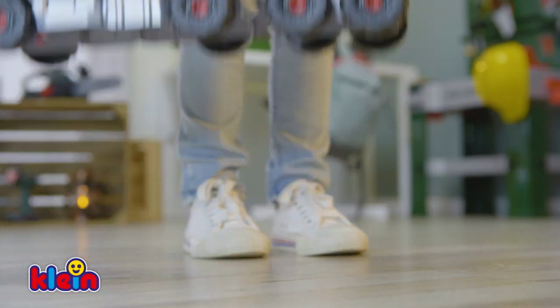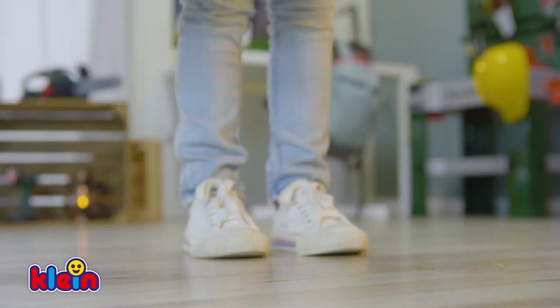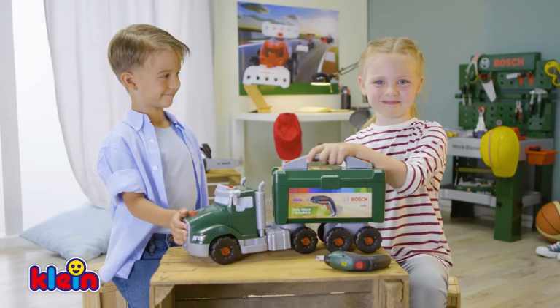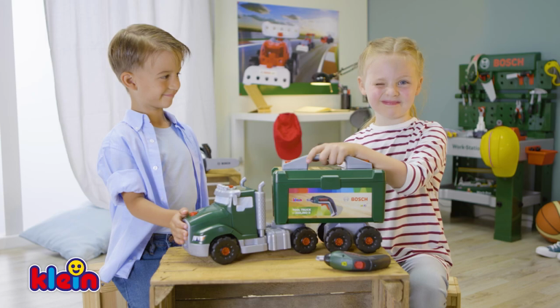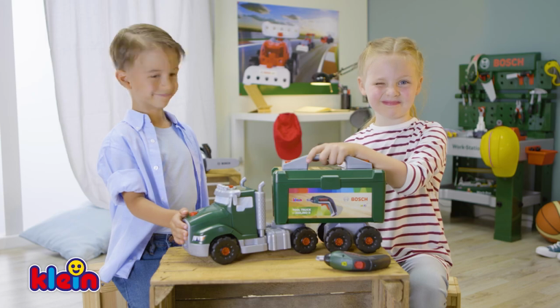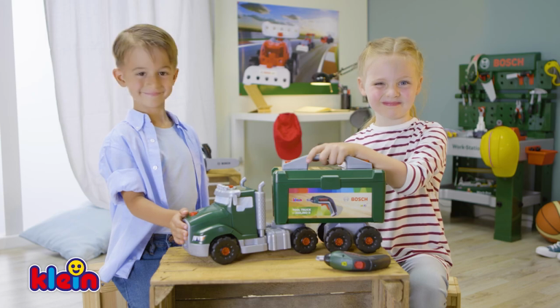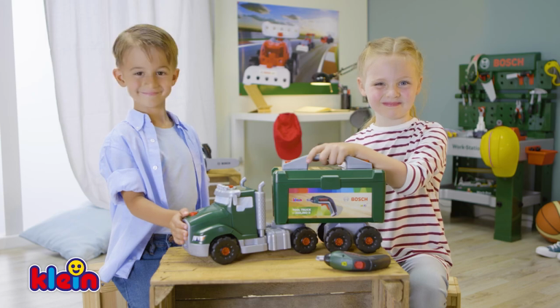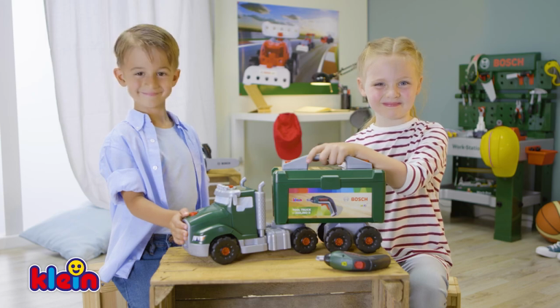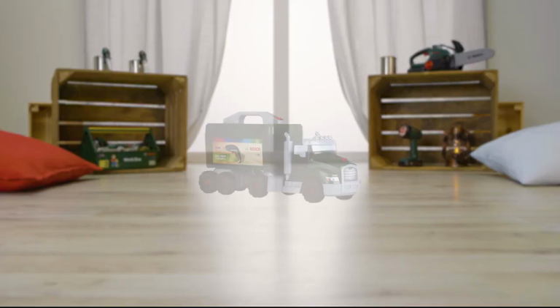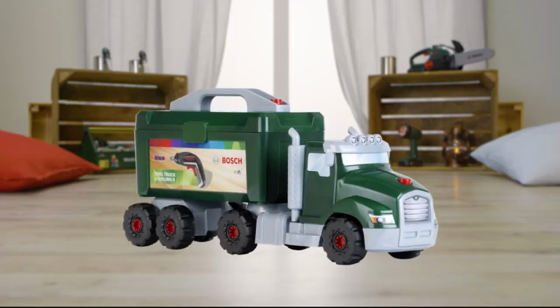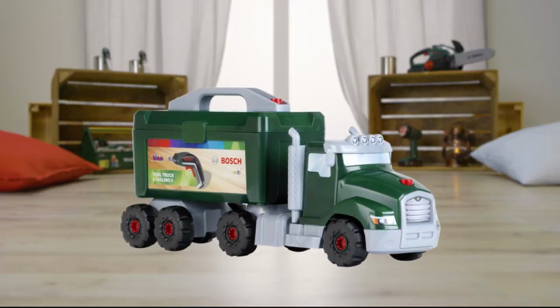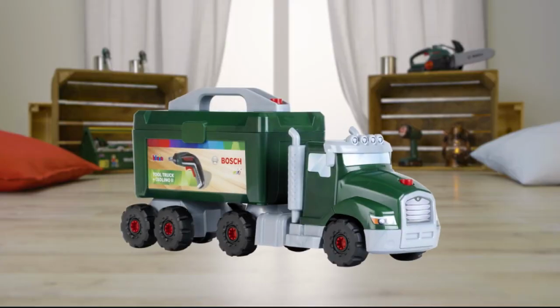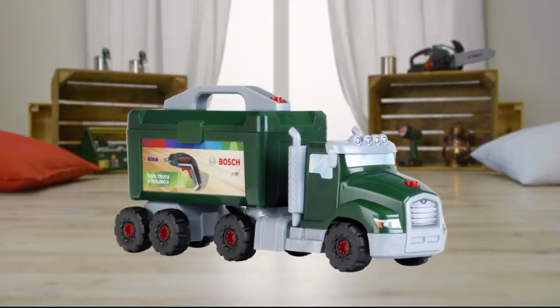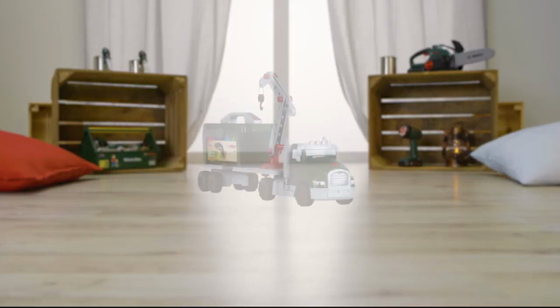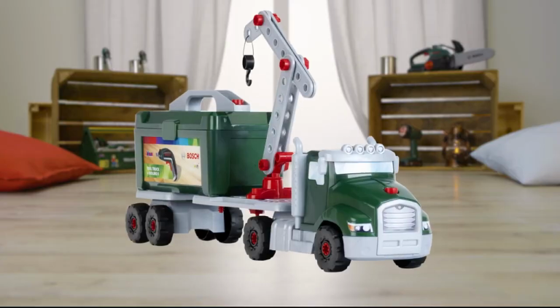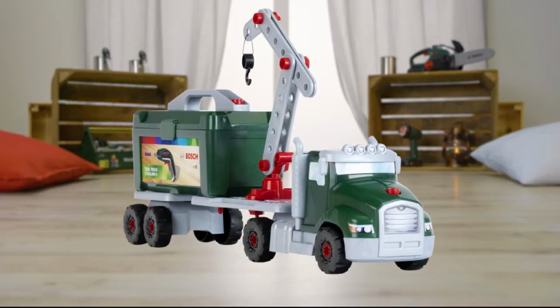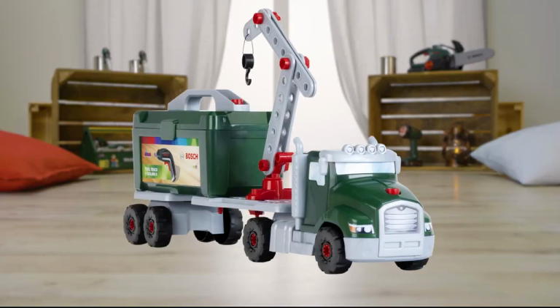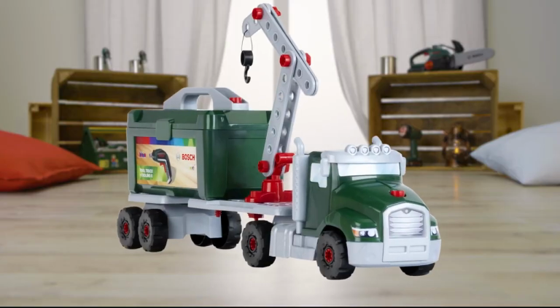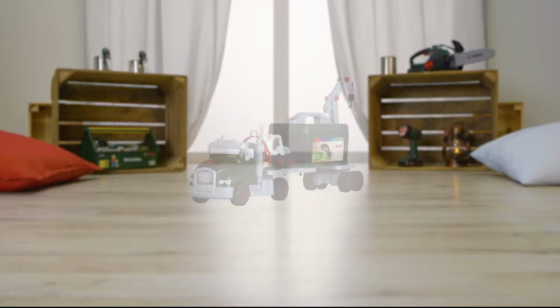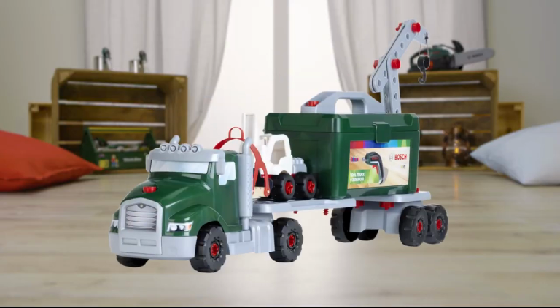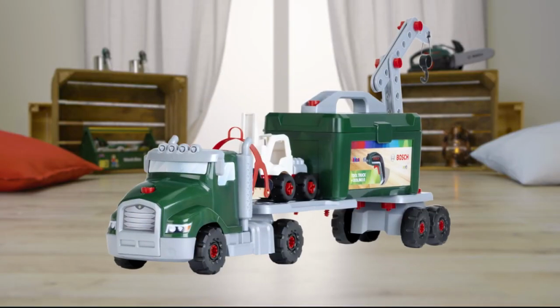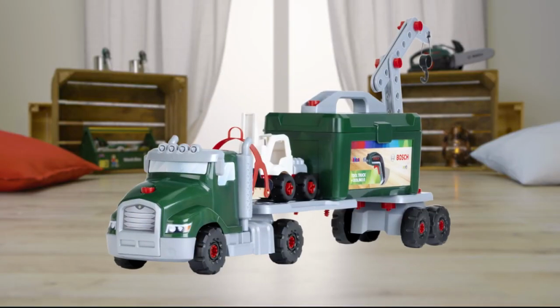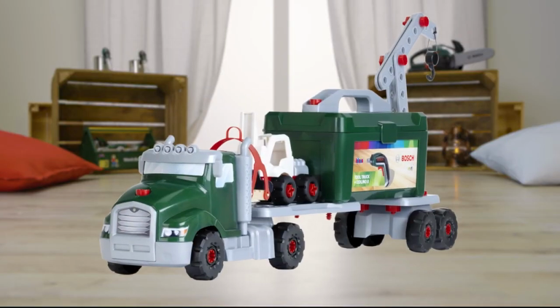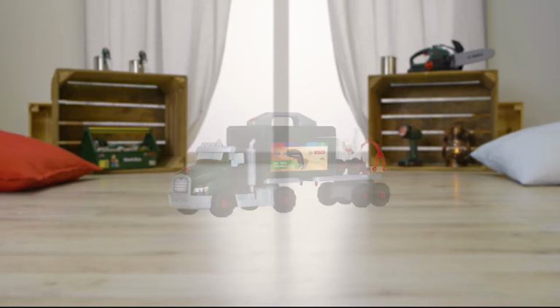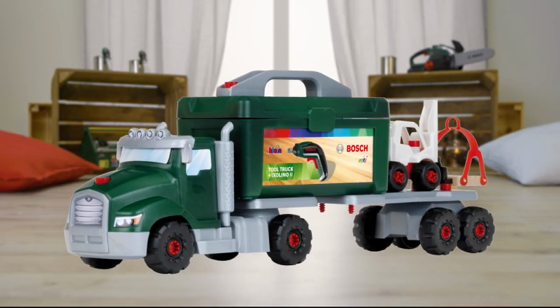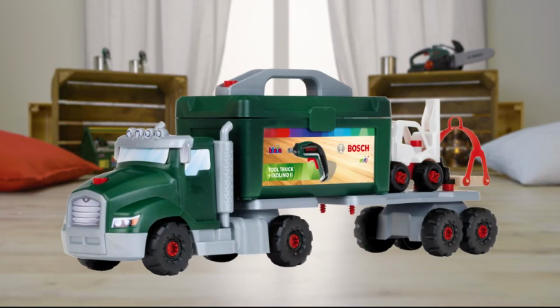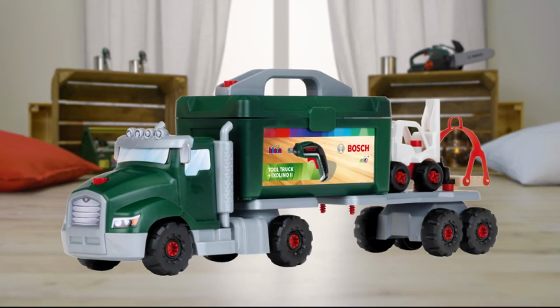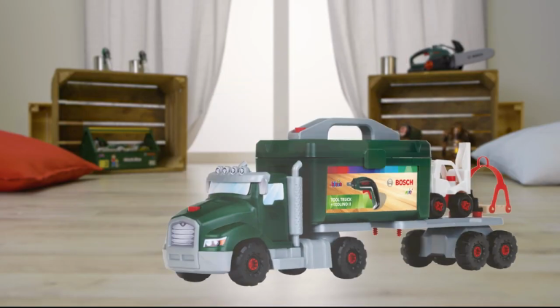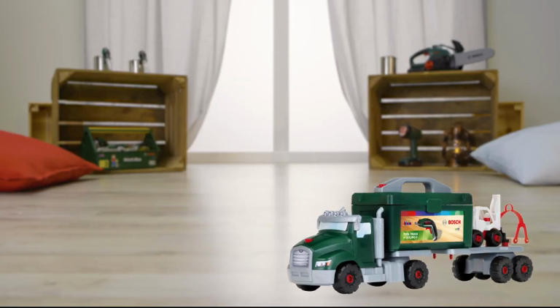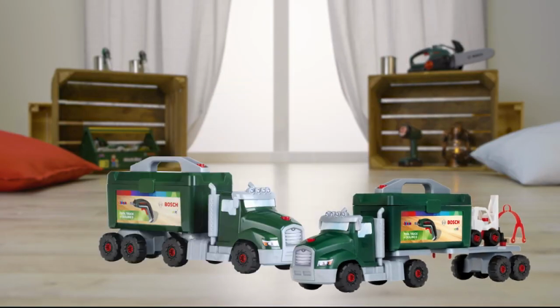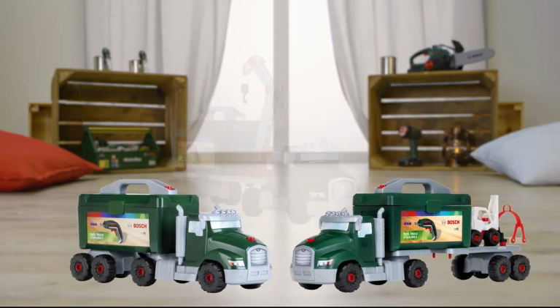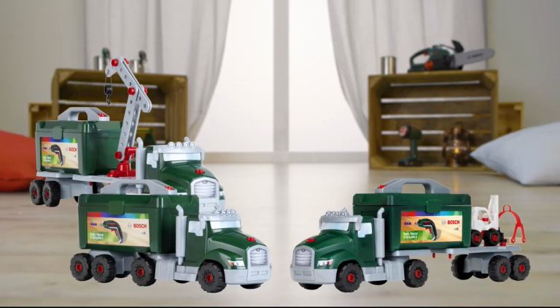New! The Bosch Tool Truck with Ixolino from Klein Toys. New!